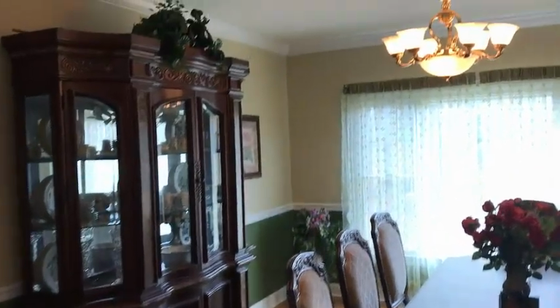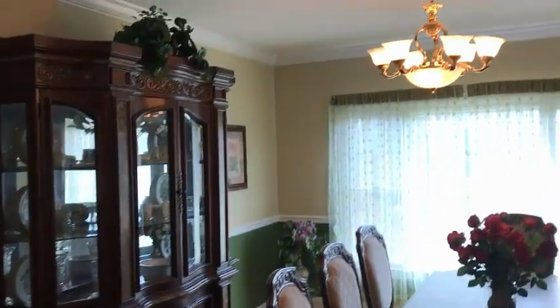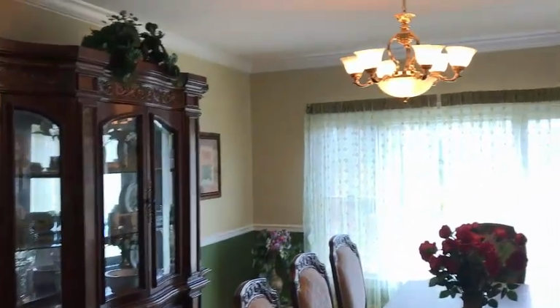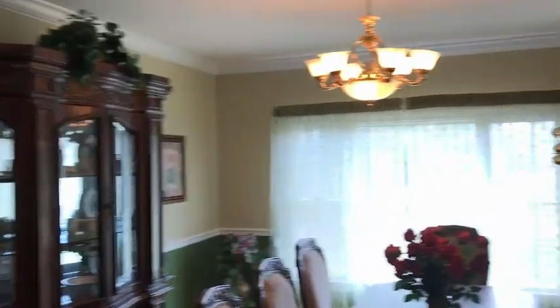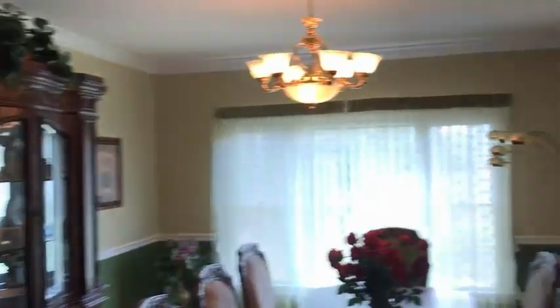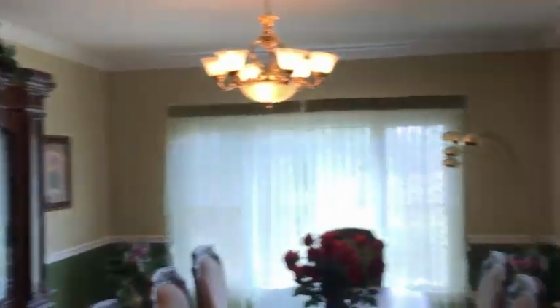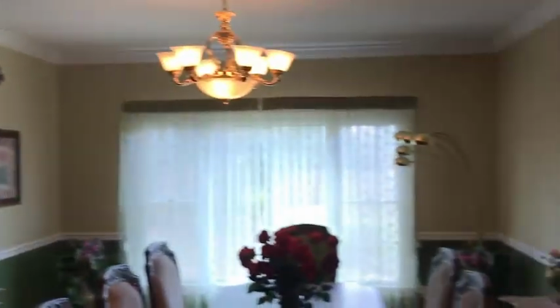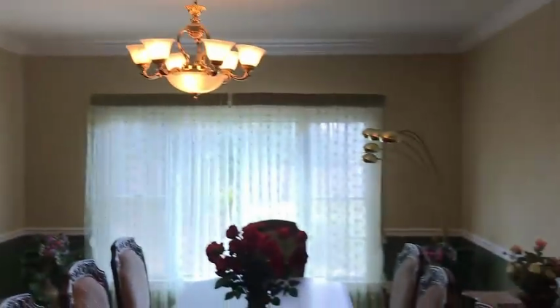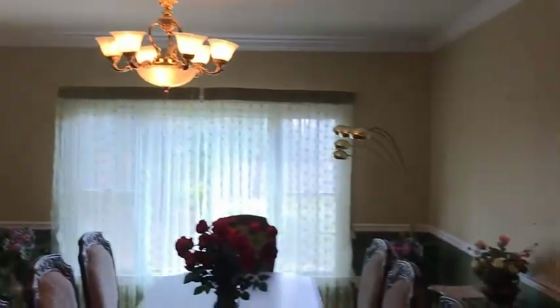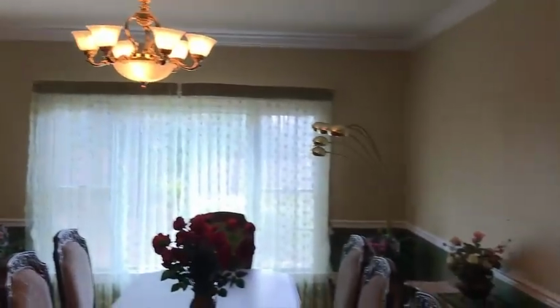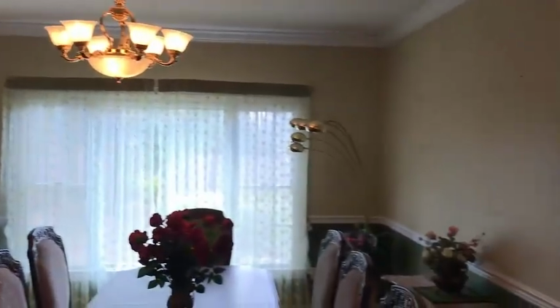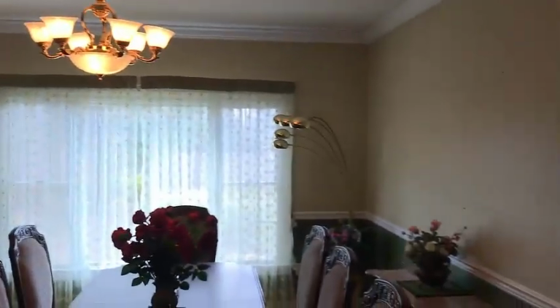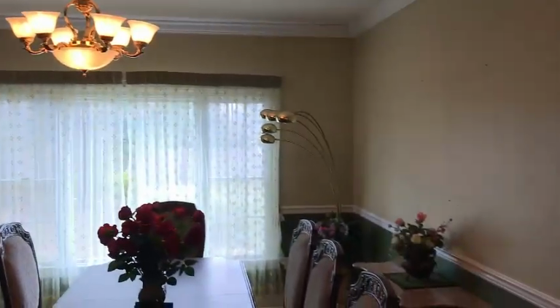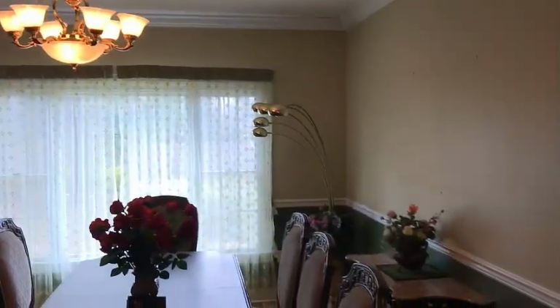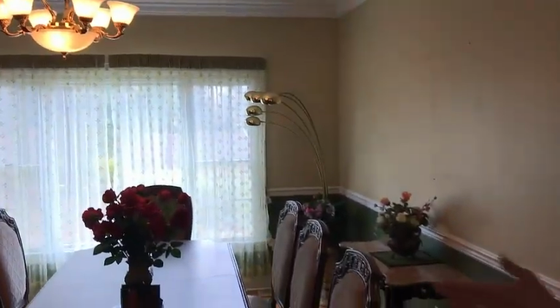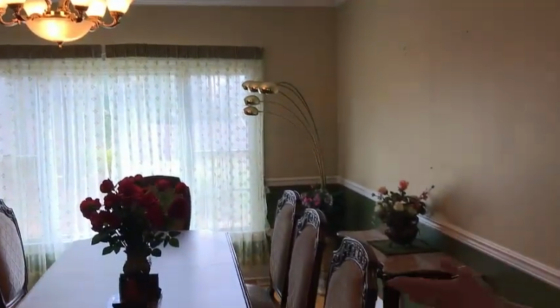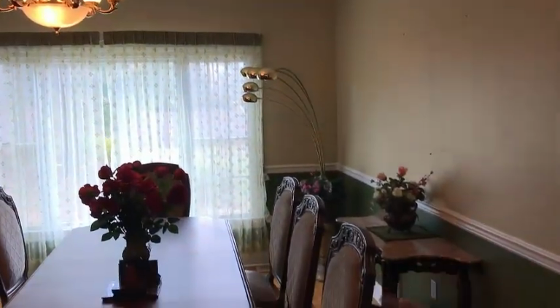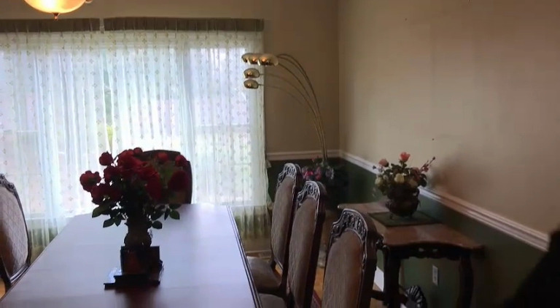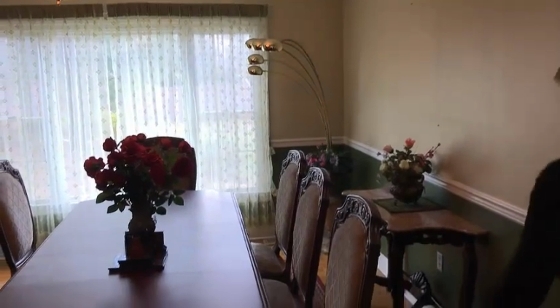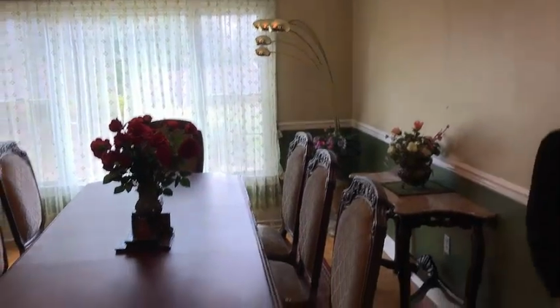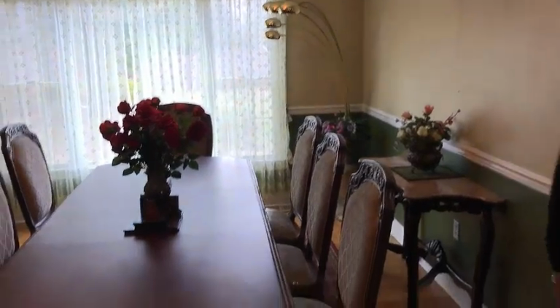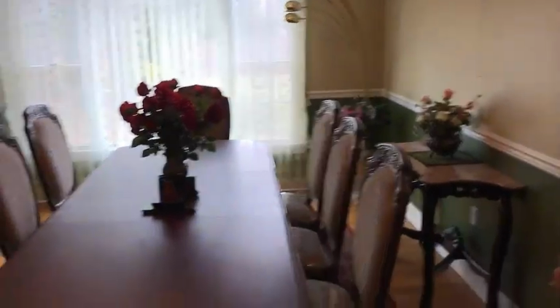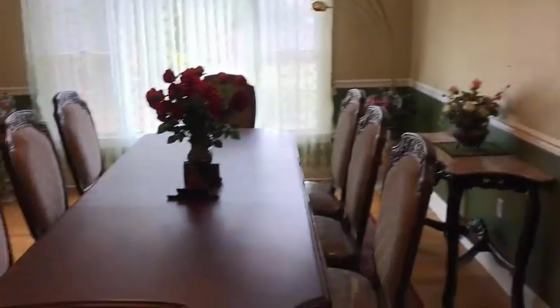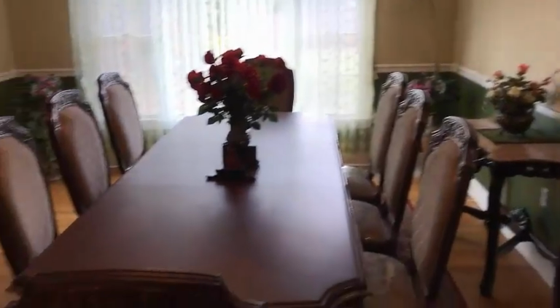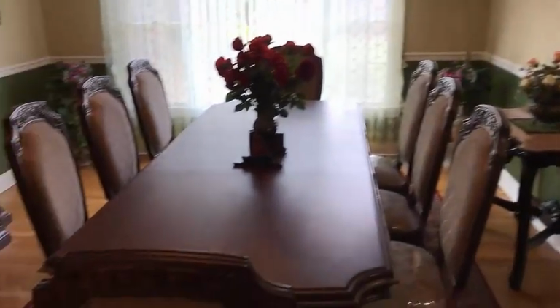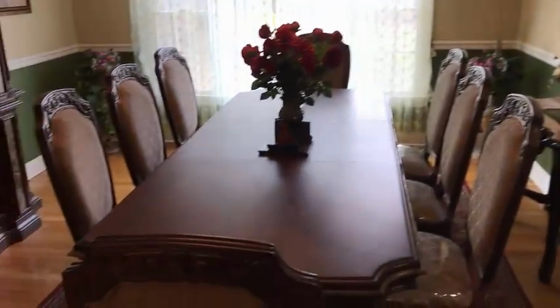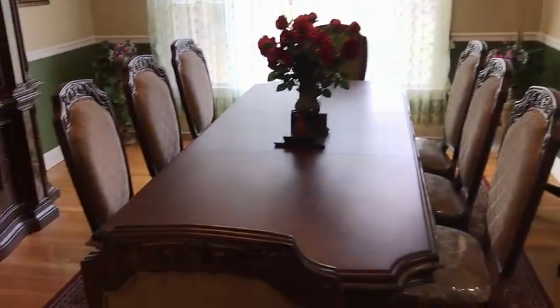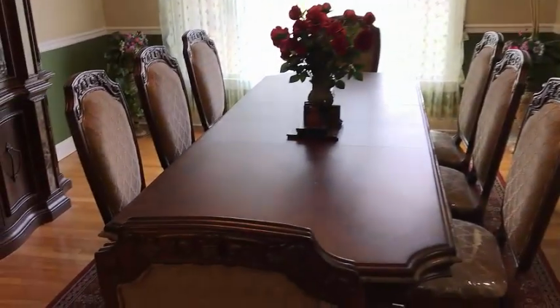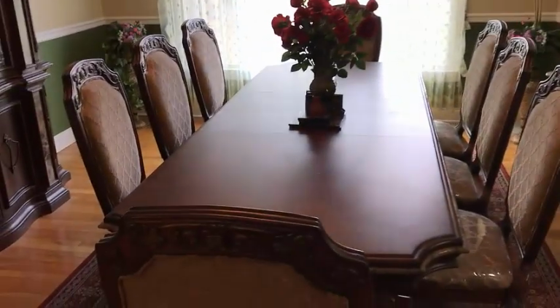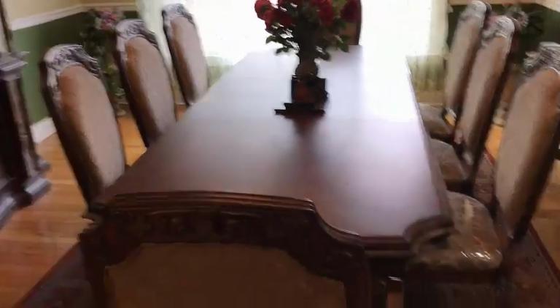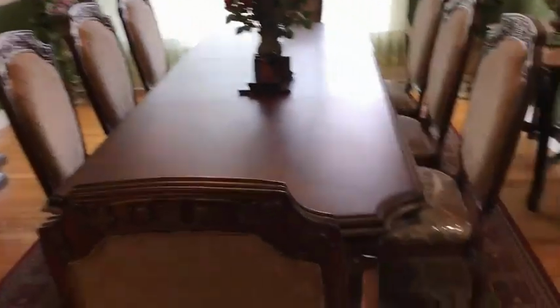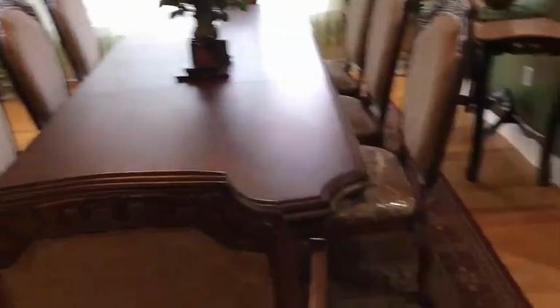Moving into the formal dining room — again, big bright windows, crown molding, chair rails, hardwood floors, and directly into the kitchen.